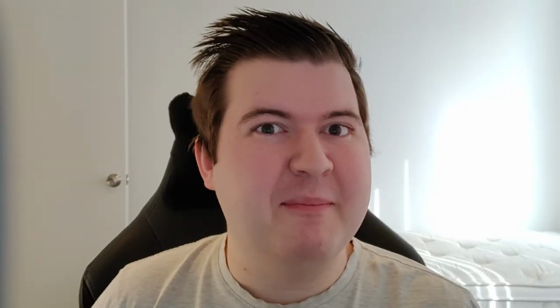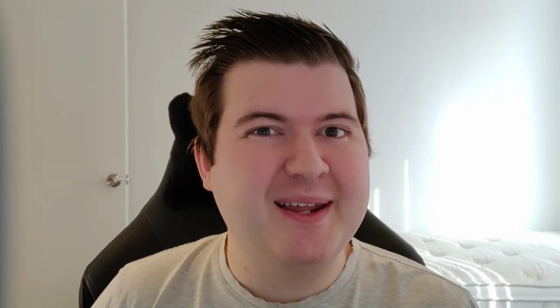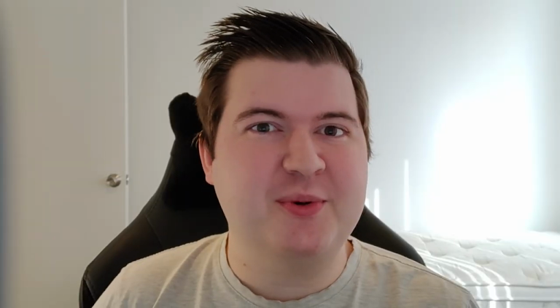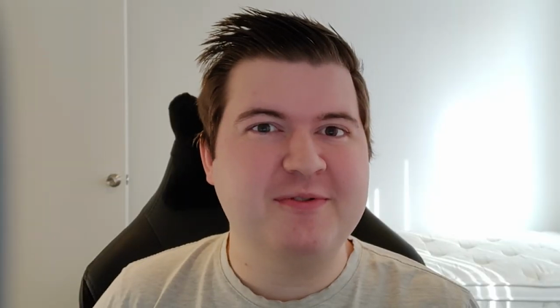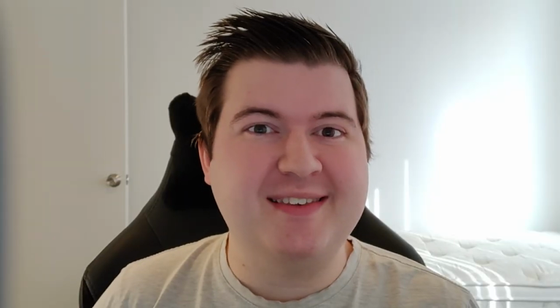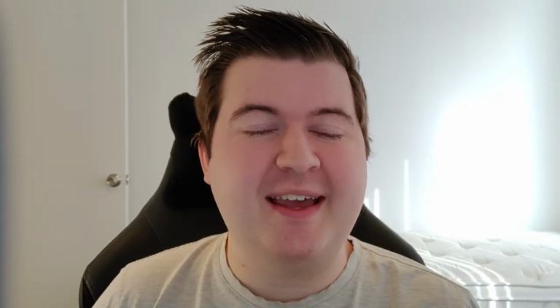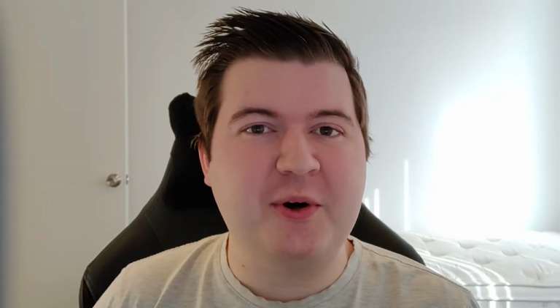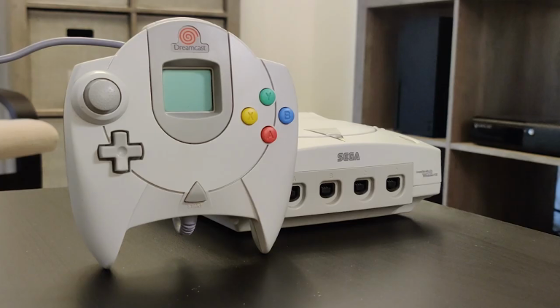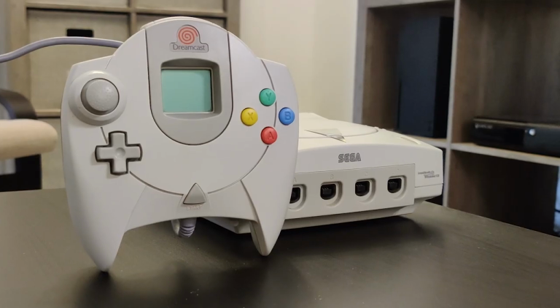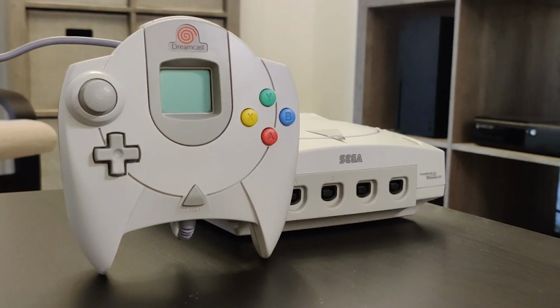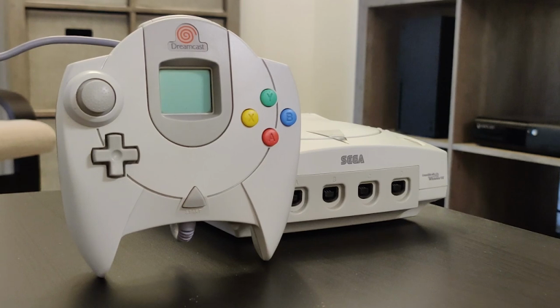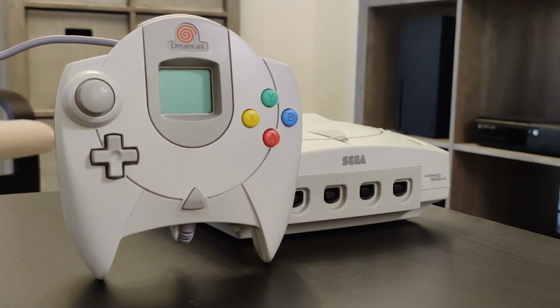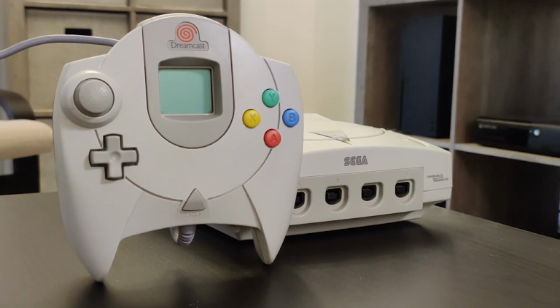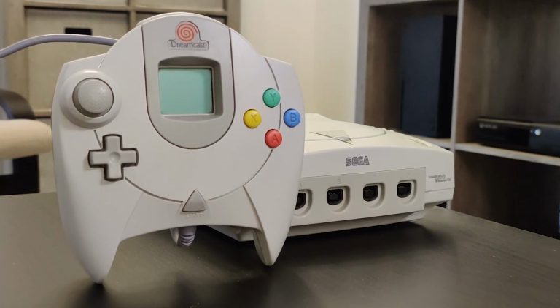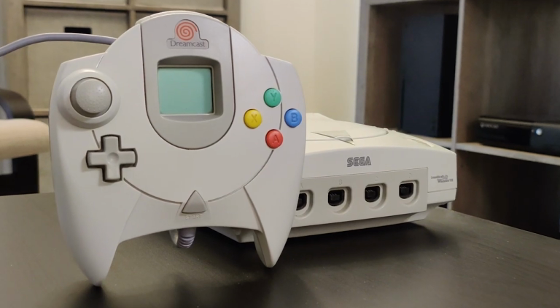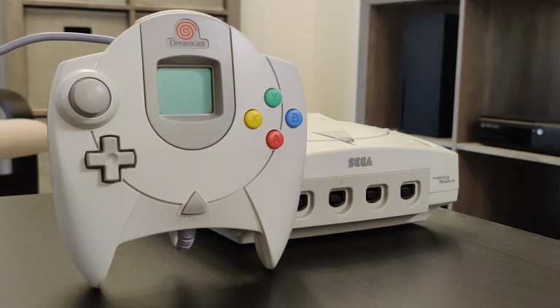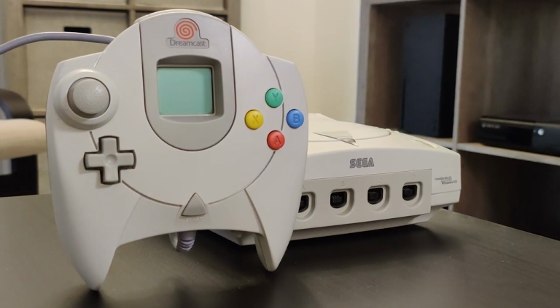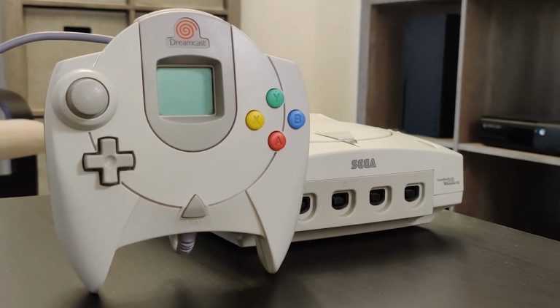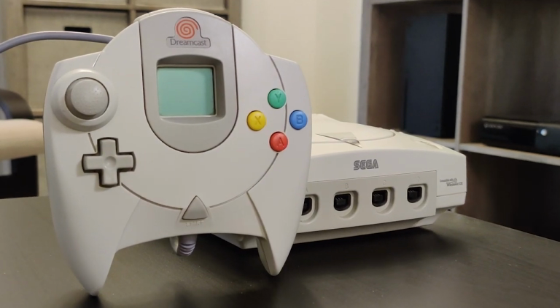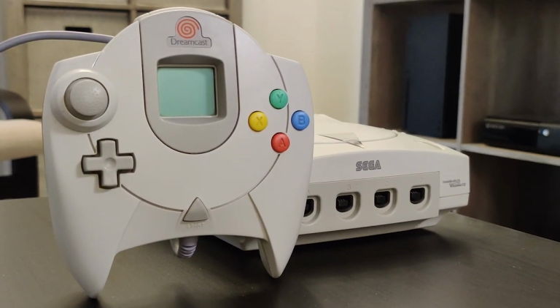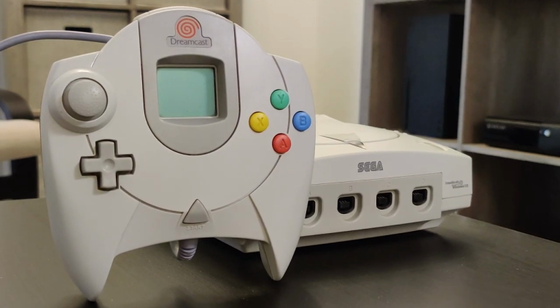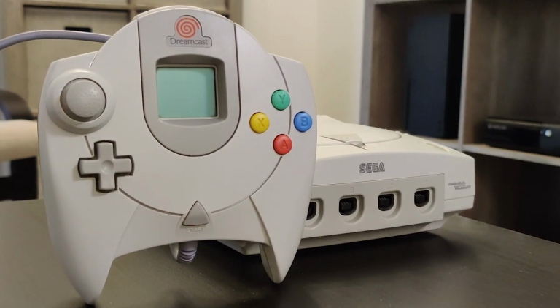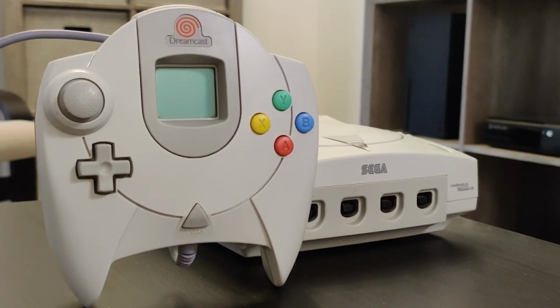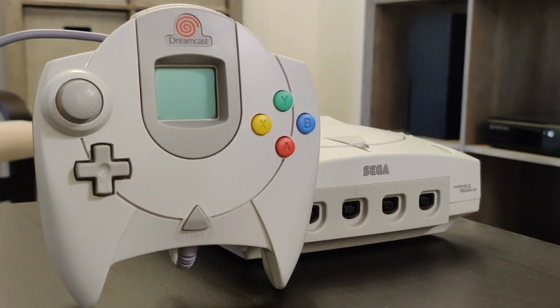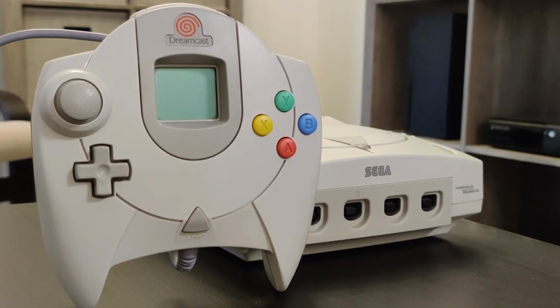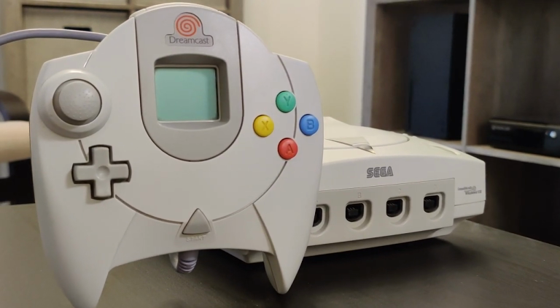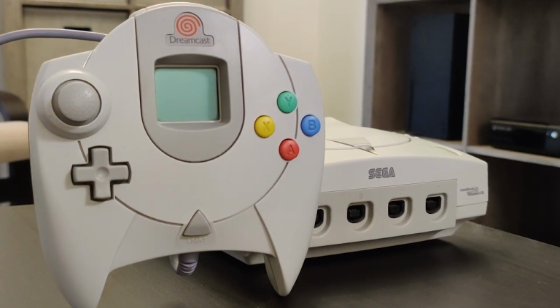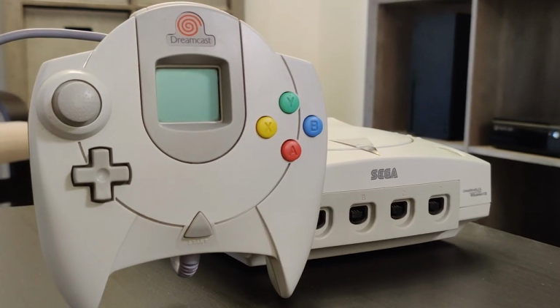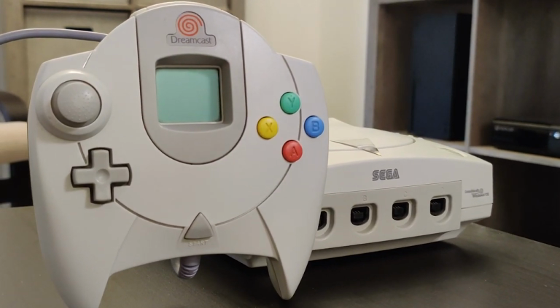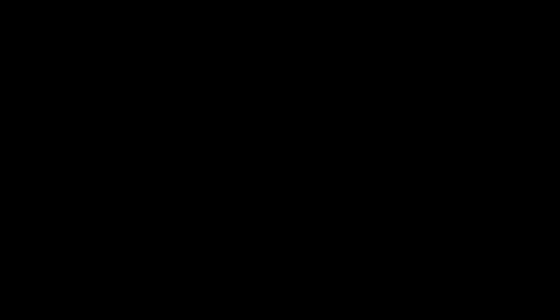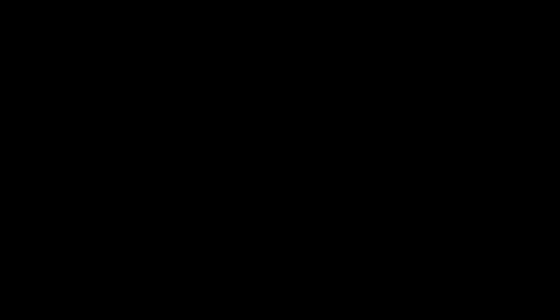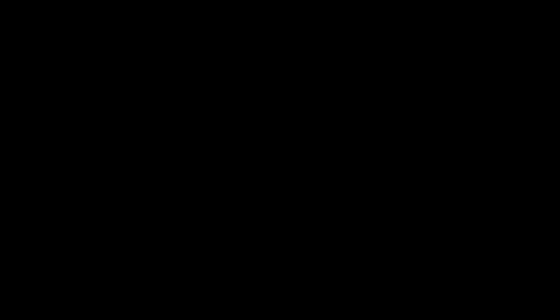My name is Murph, and today we're going to be taking a look at the five things I wish I knew before buying a Sega Dreamcast. Let's go.